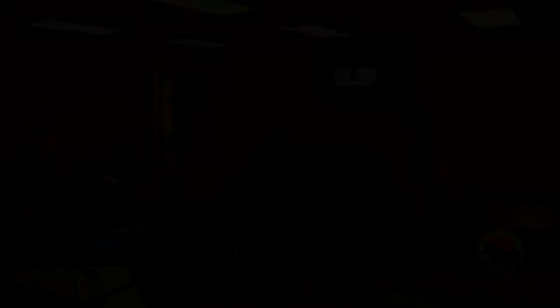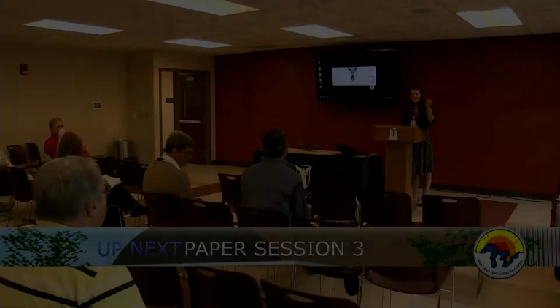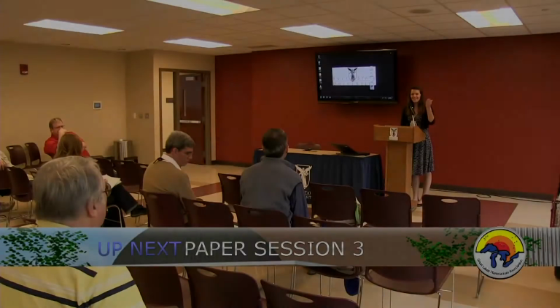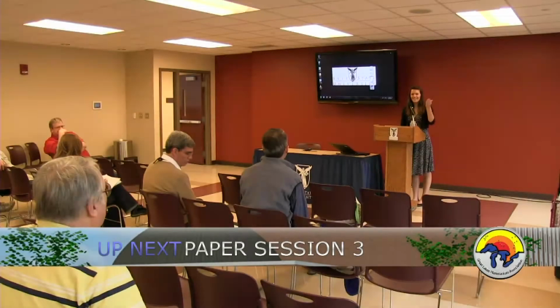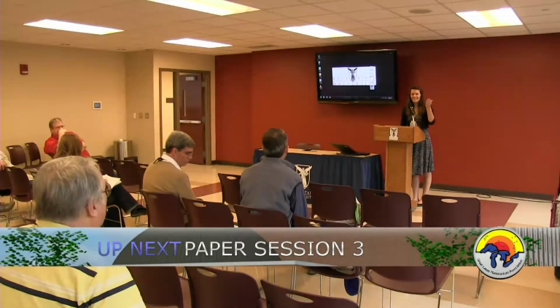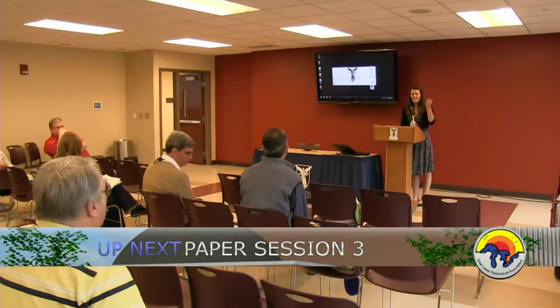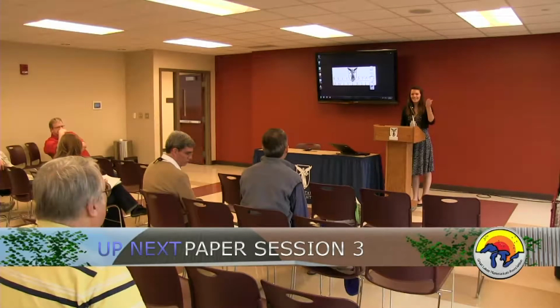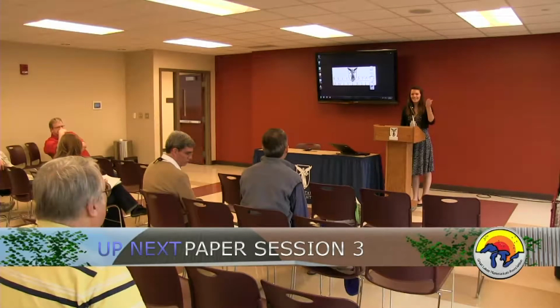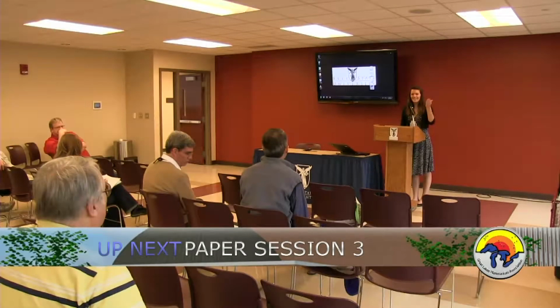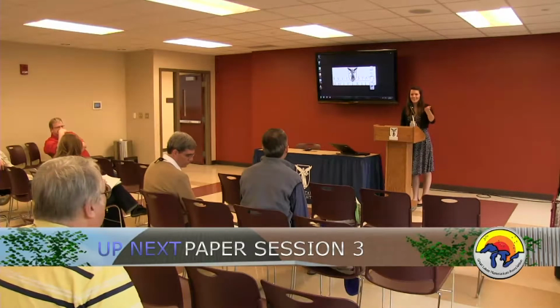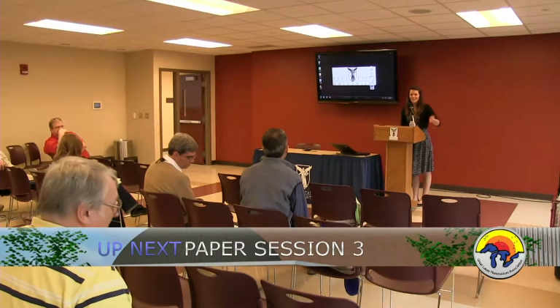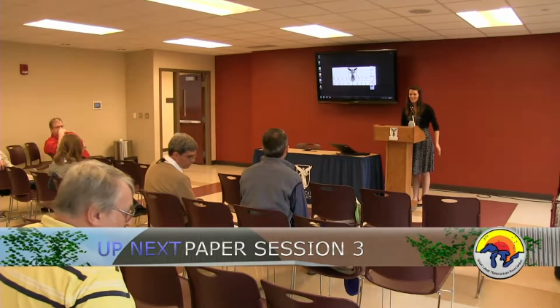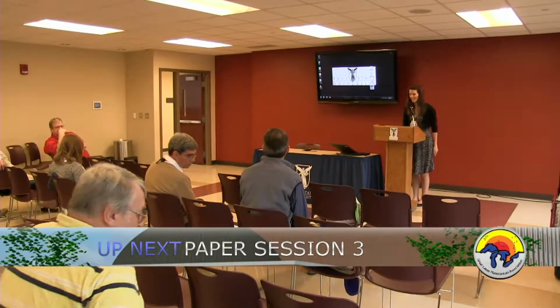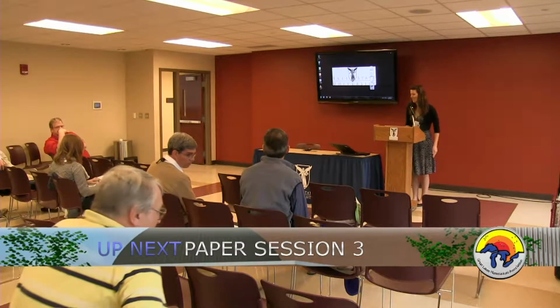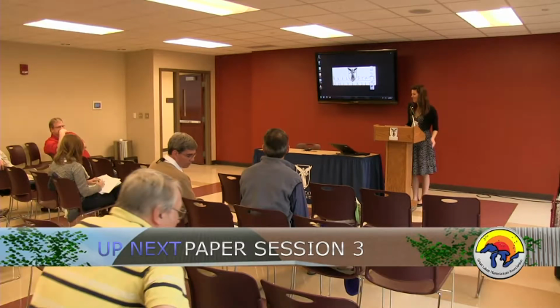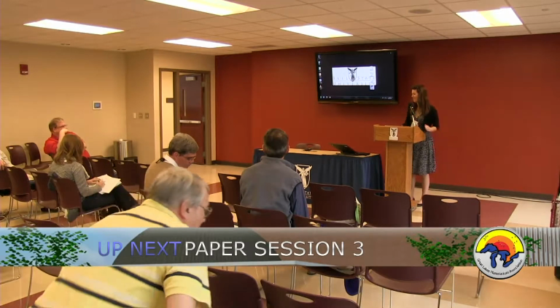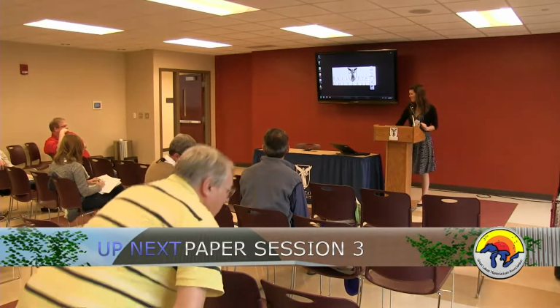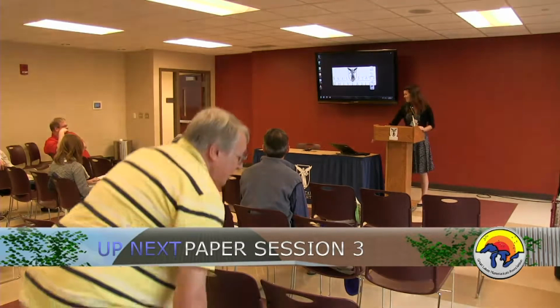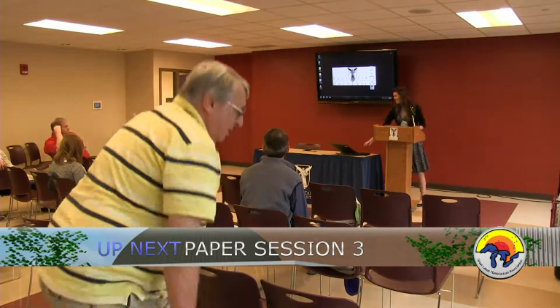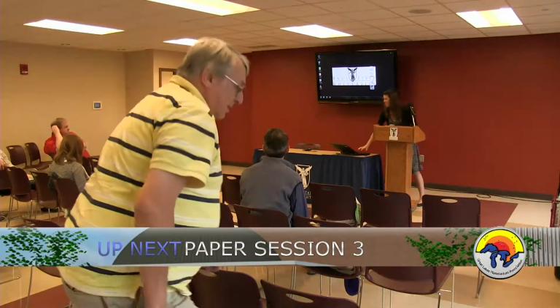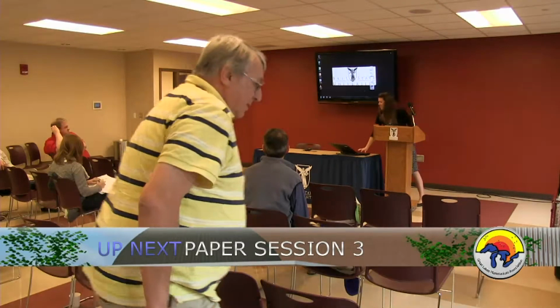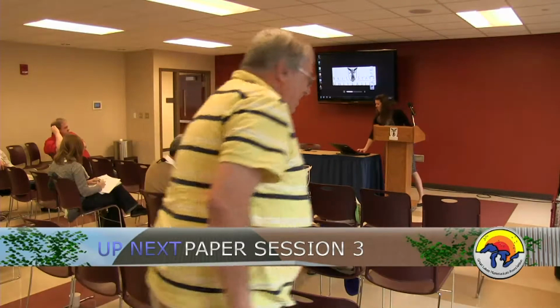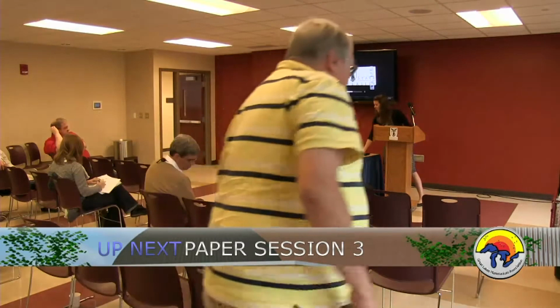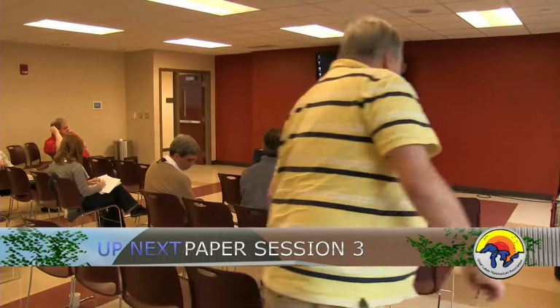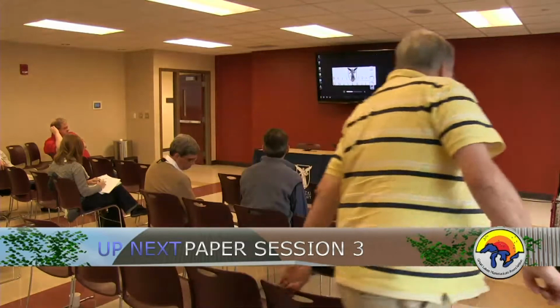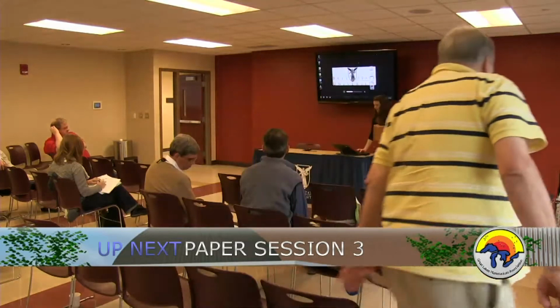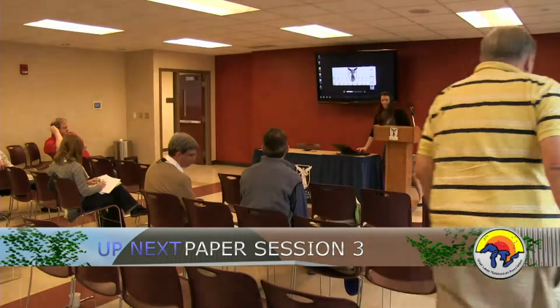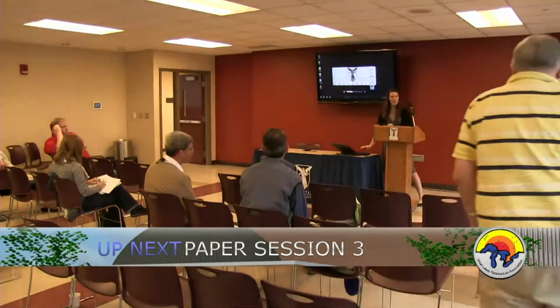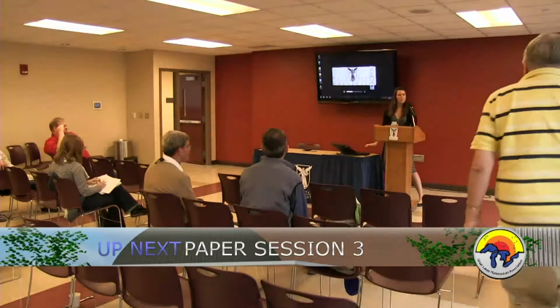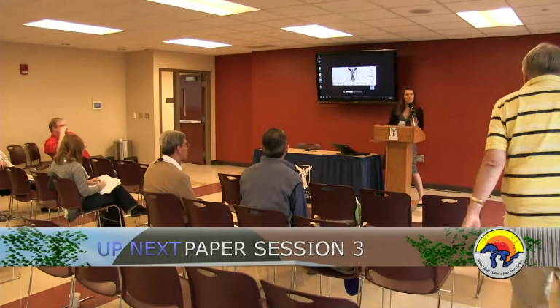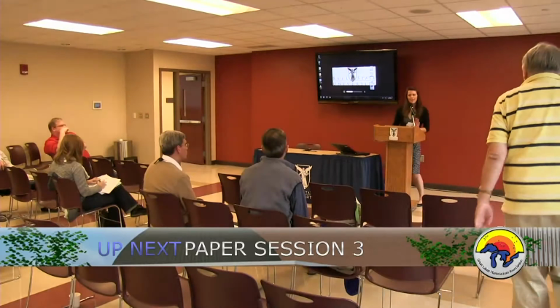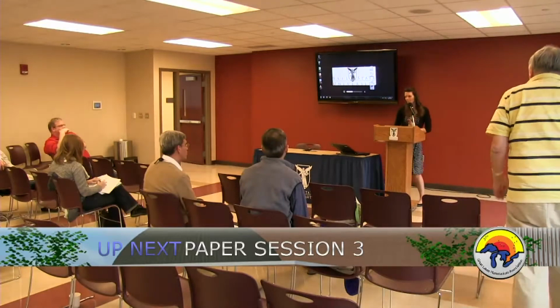Our first speaker is Dale Smith, talking about renovations.